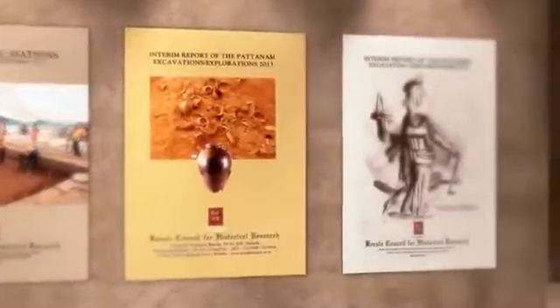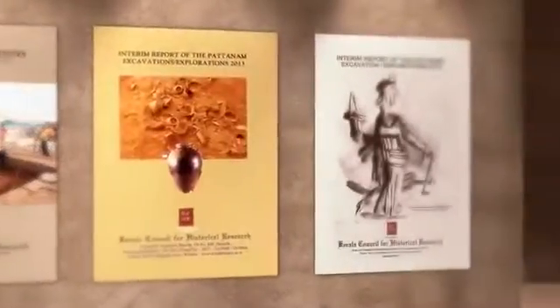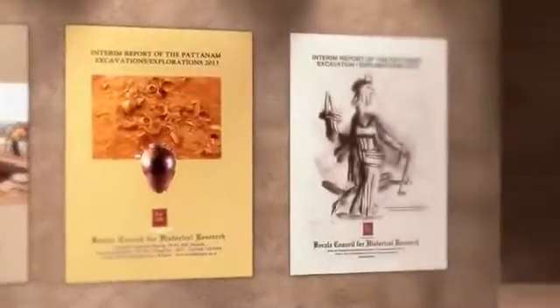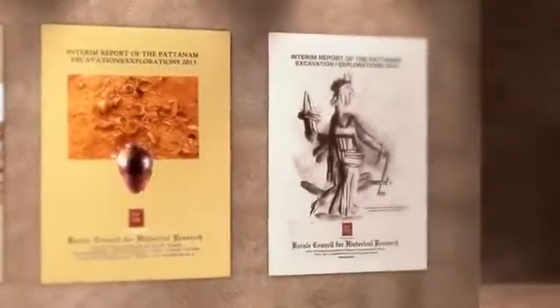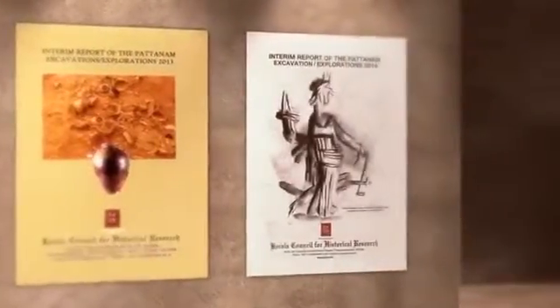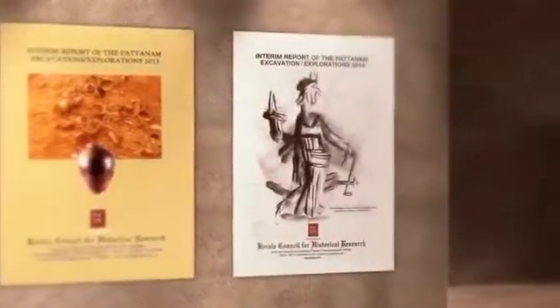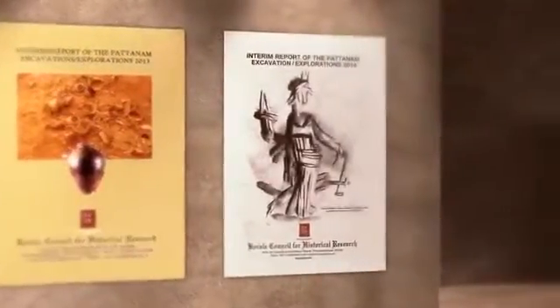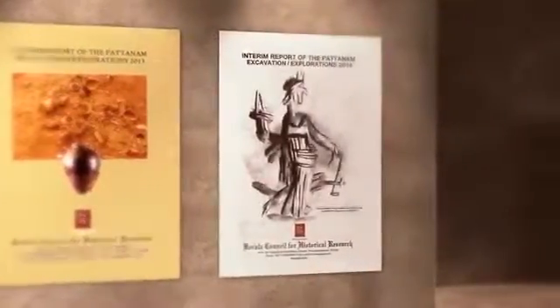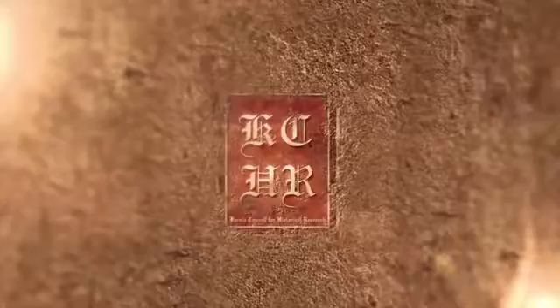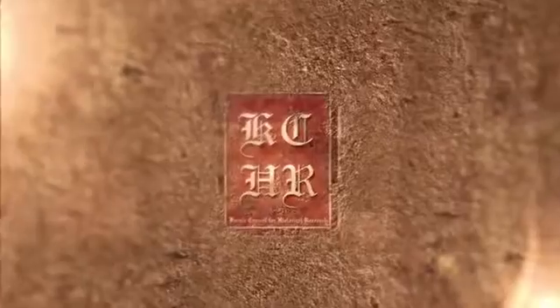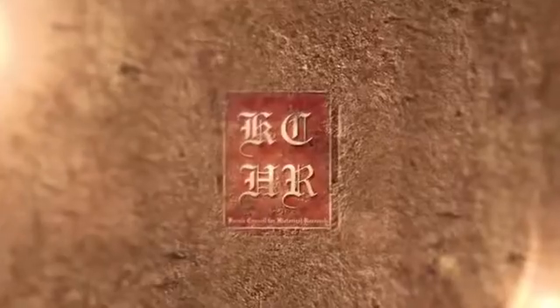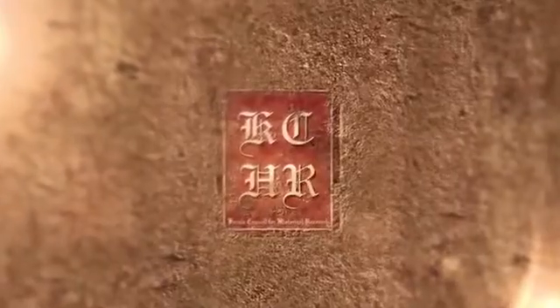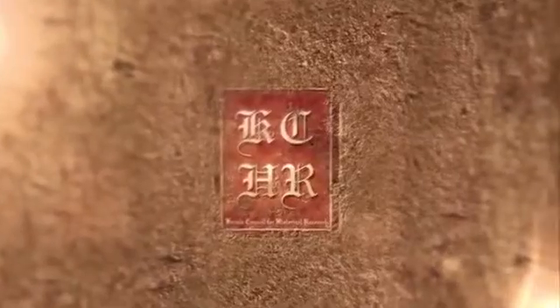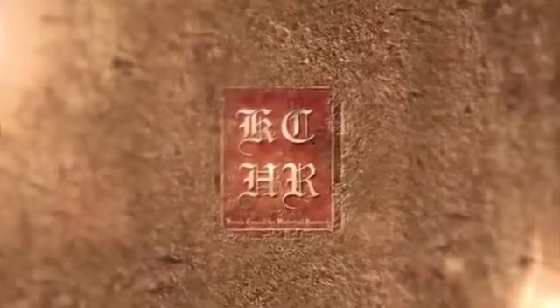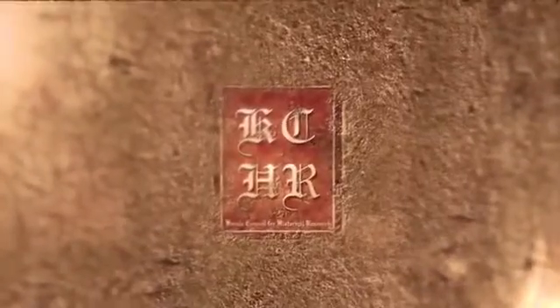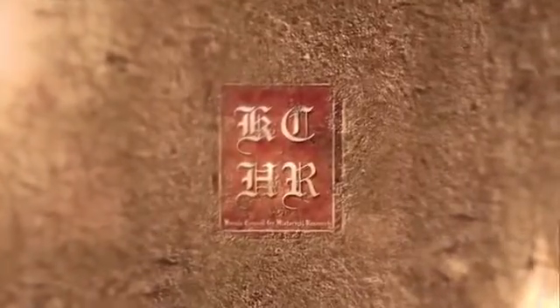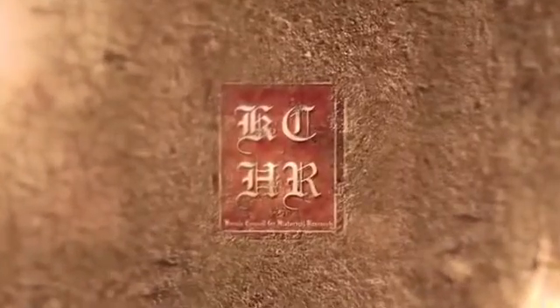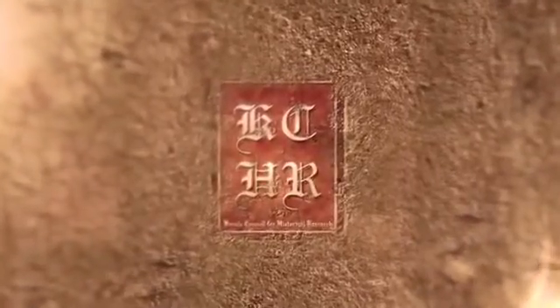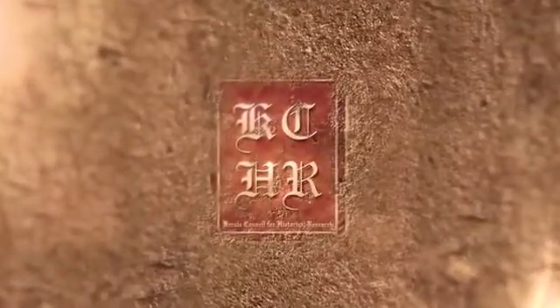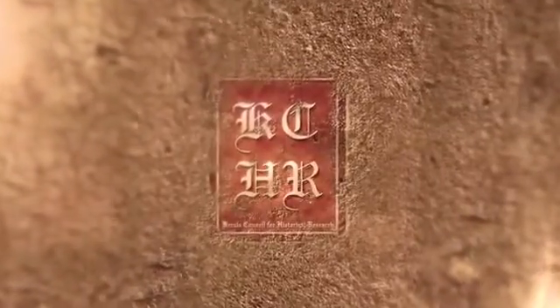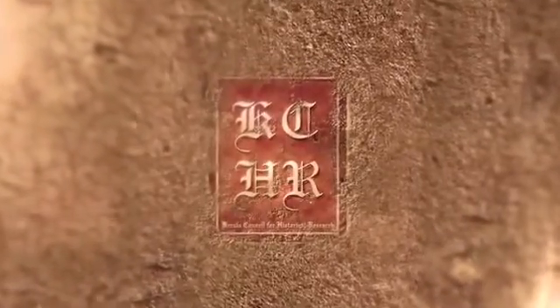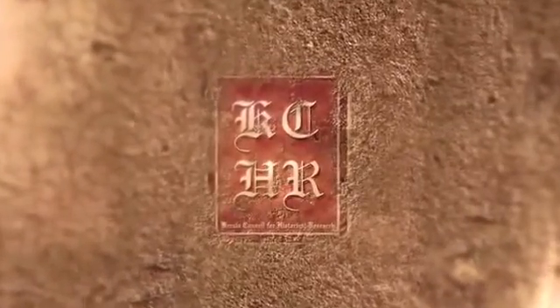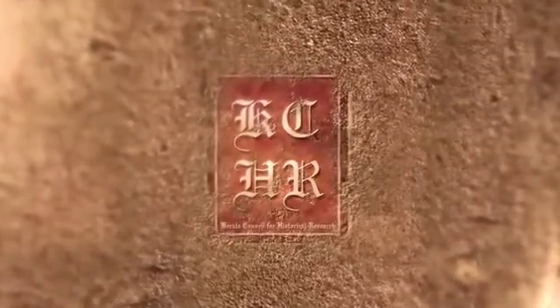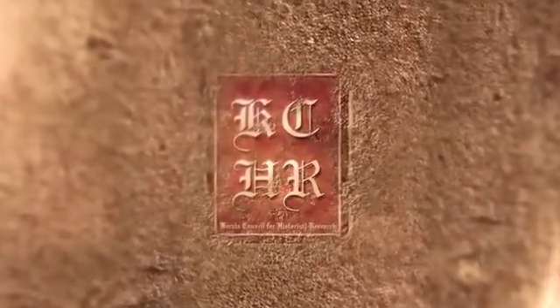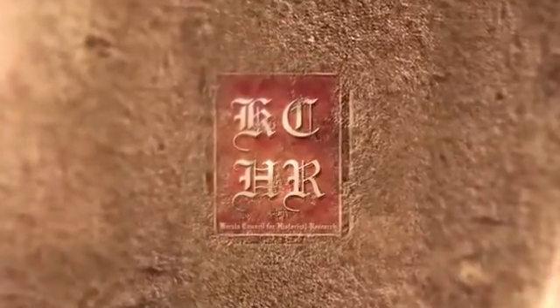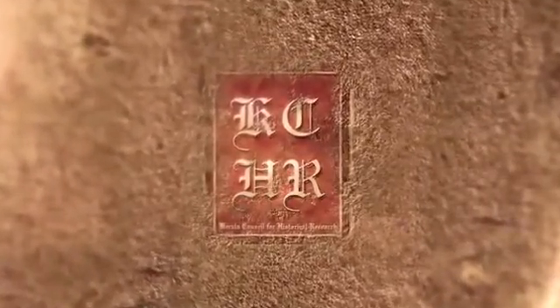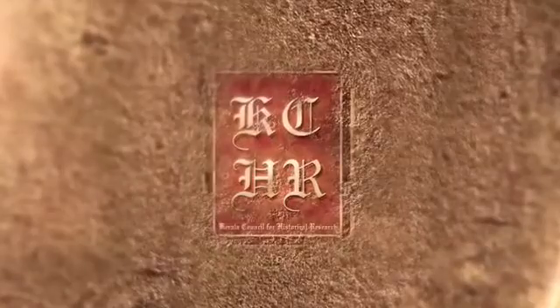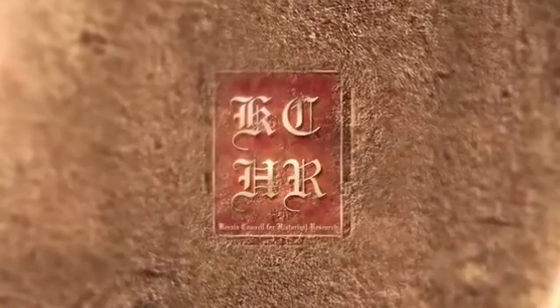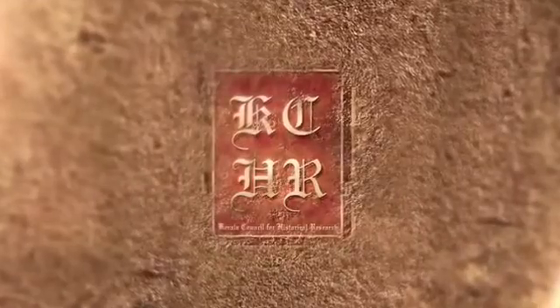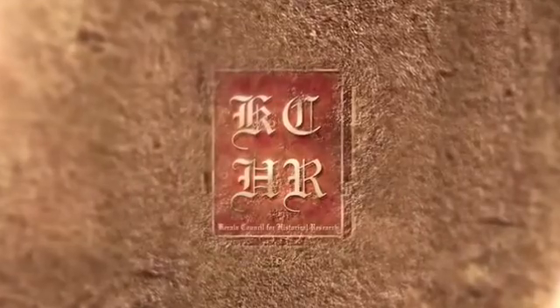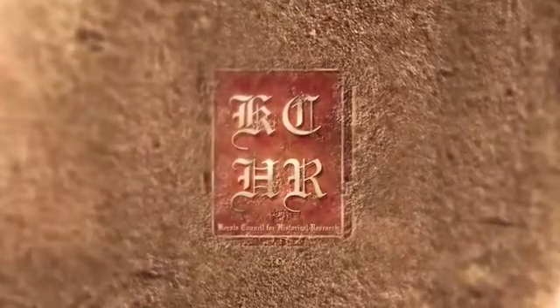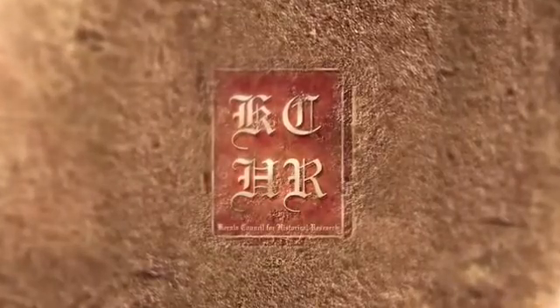We at KCHR thank you for your interest in archaeology.